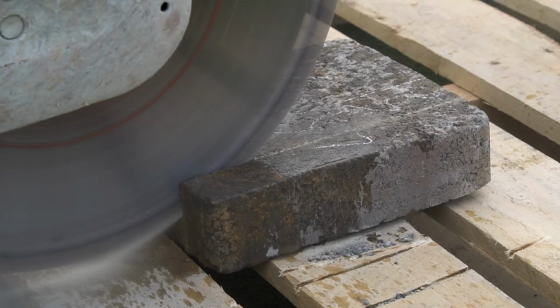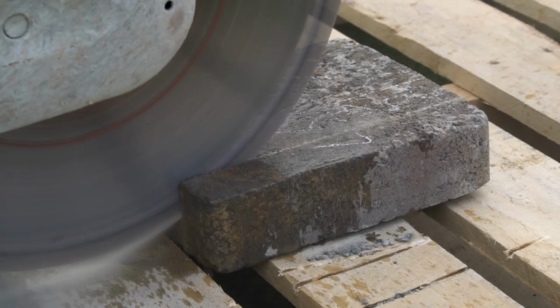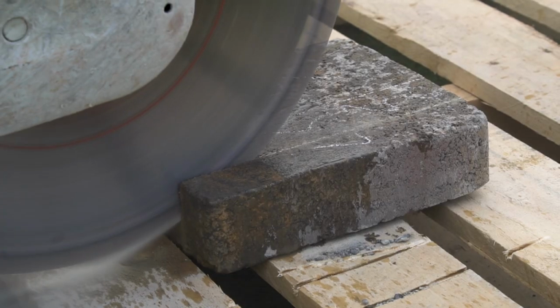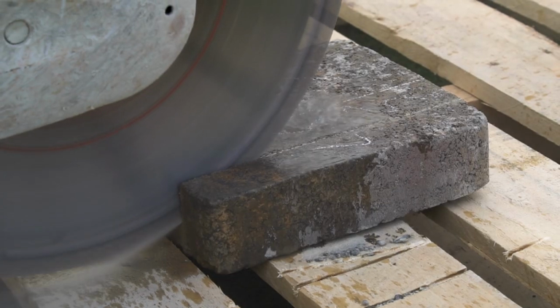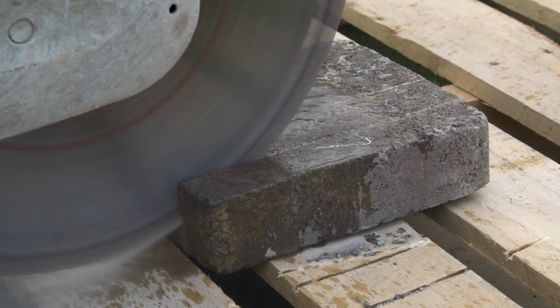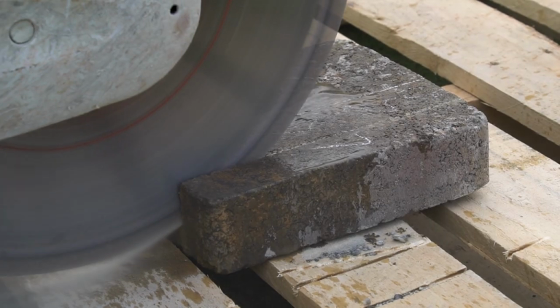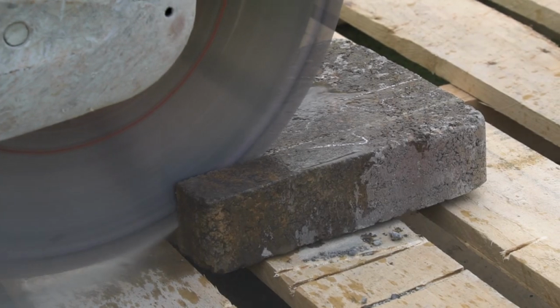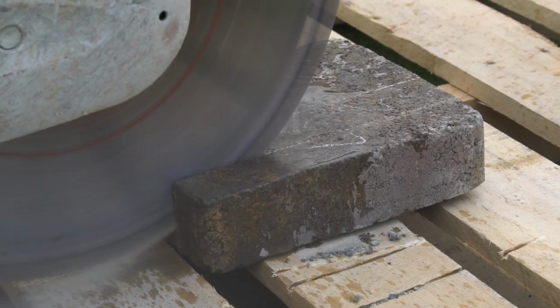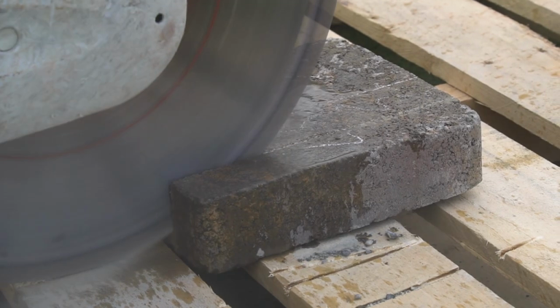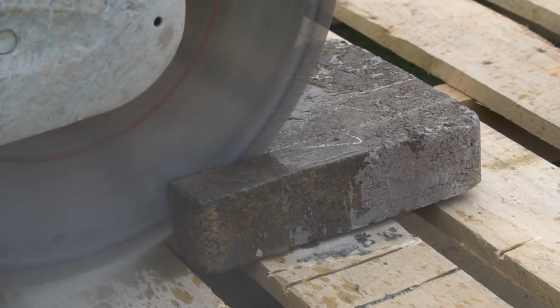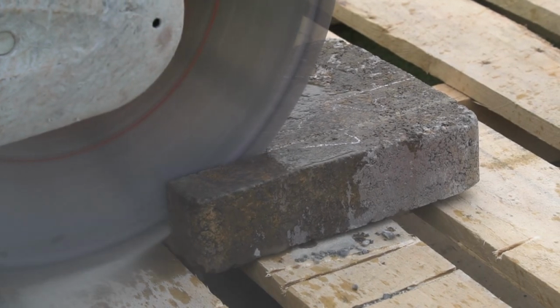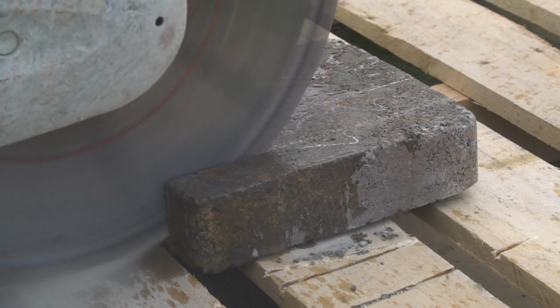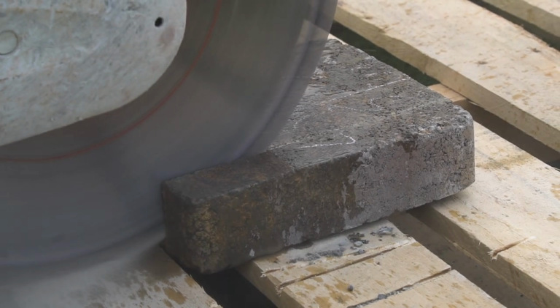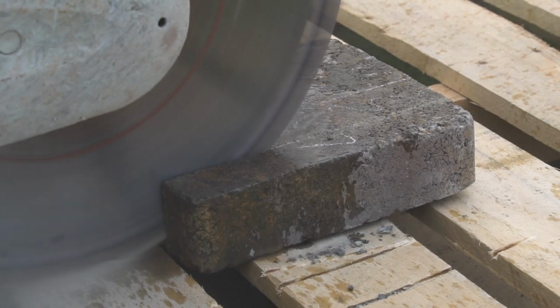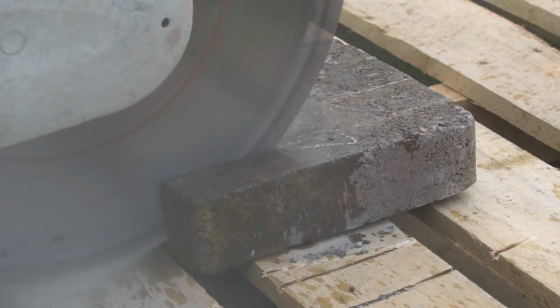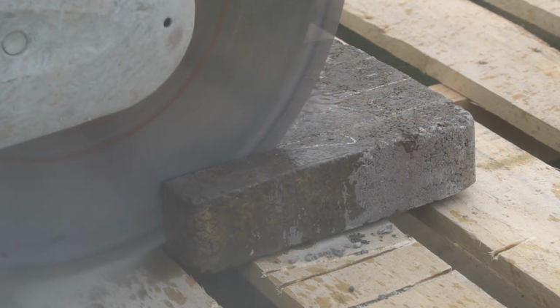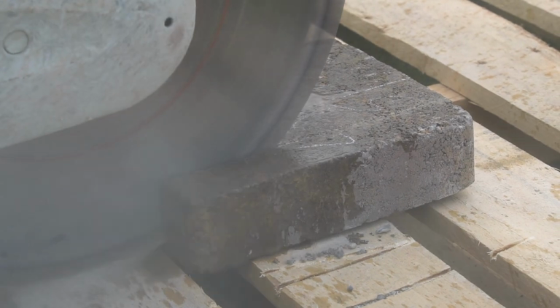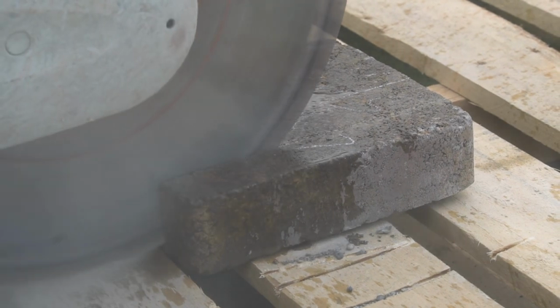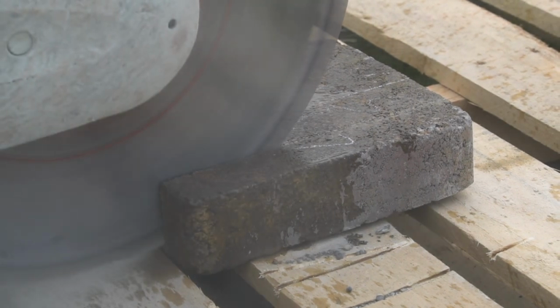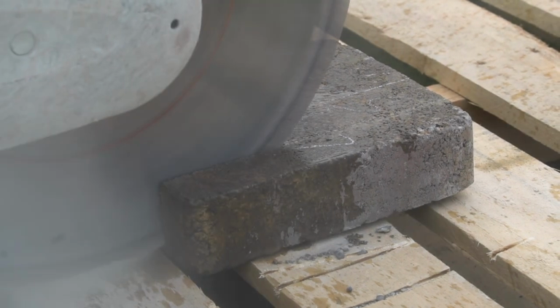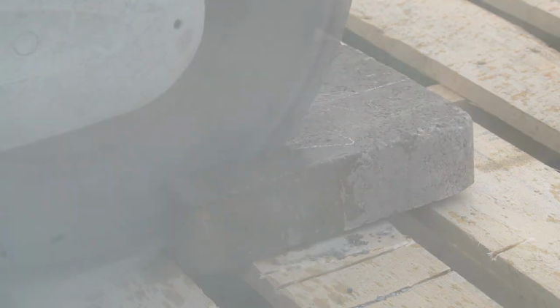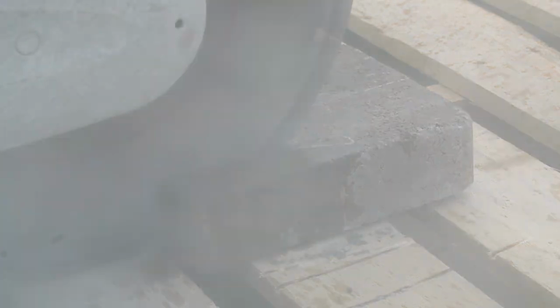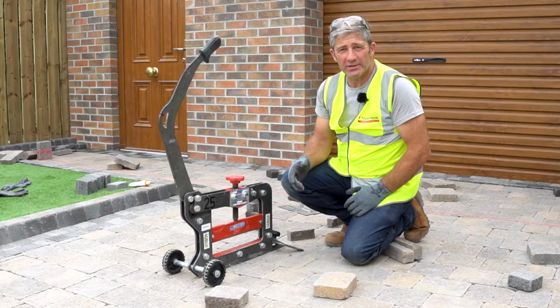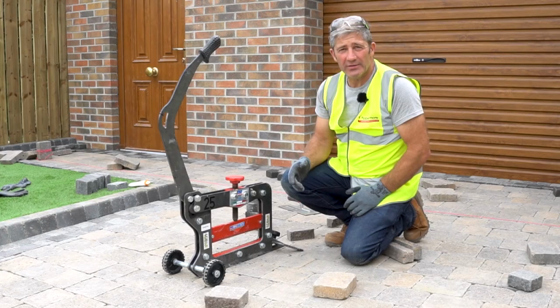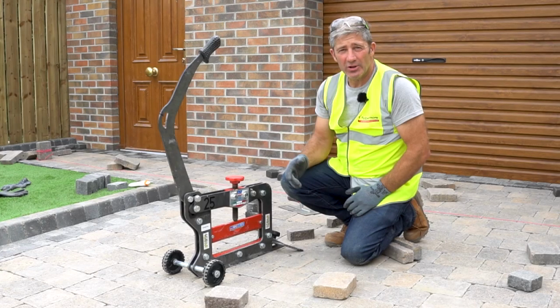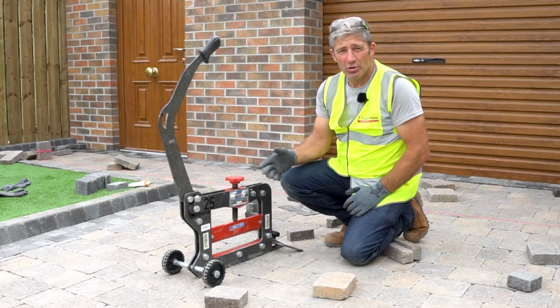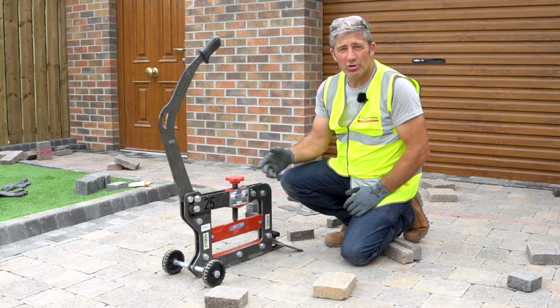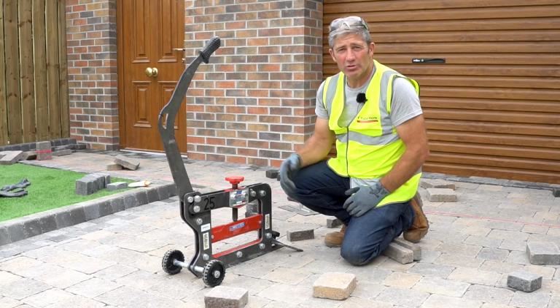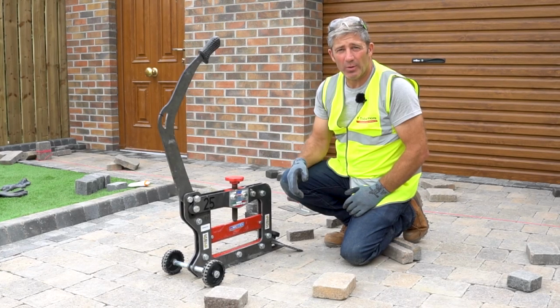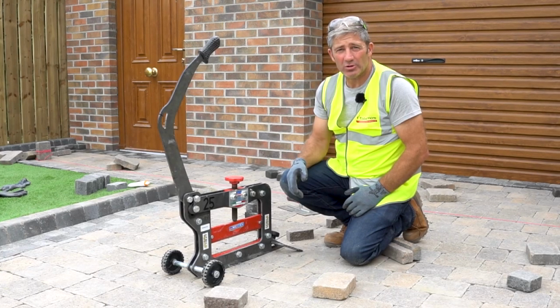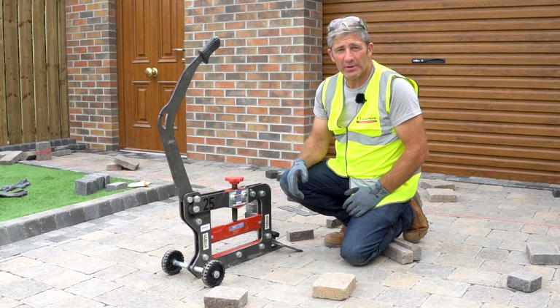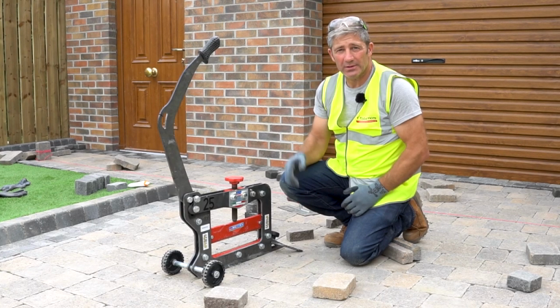If you're not confident using a disc cutter, the other alternative is to use a block splitter.